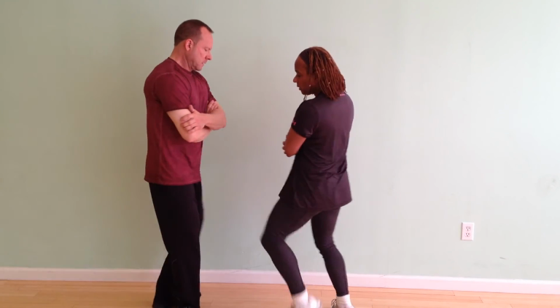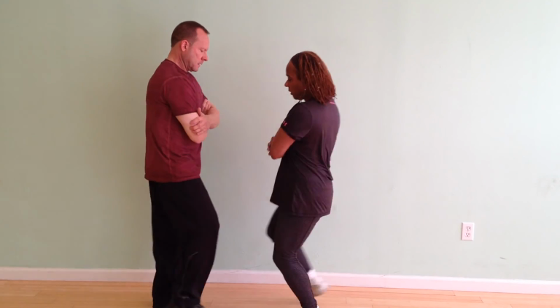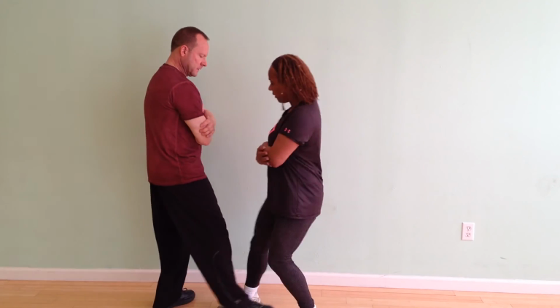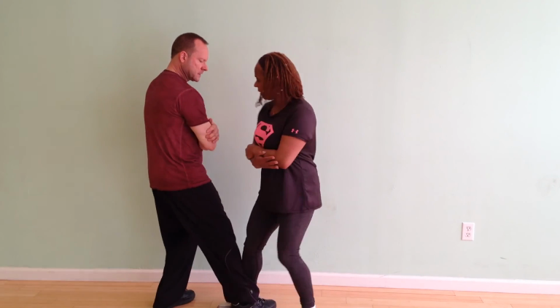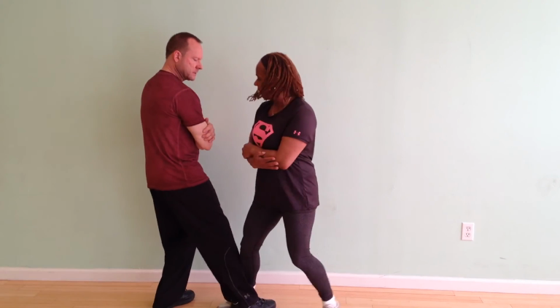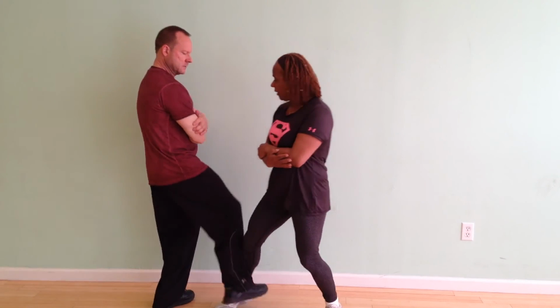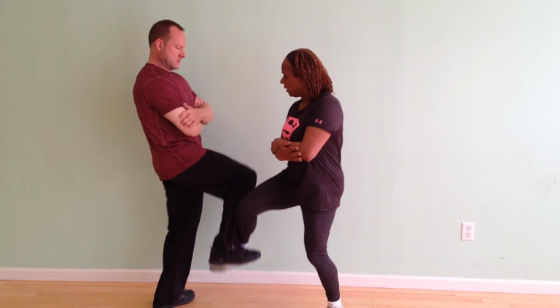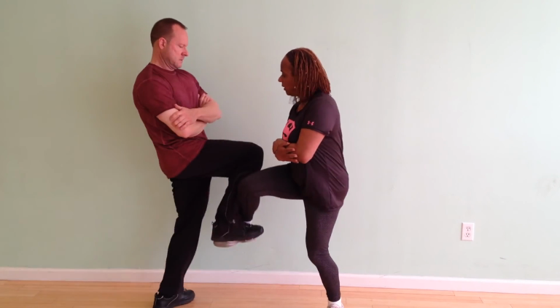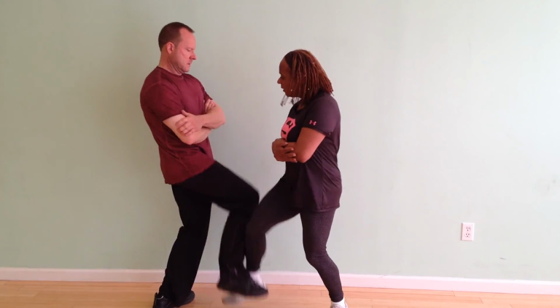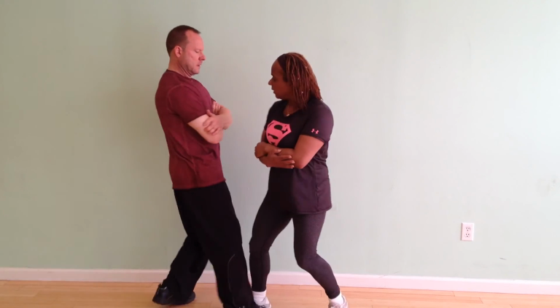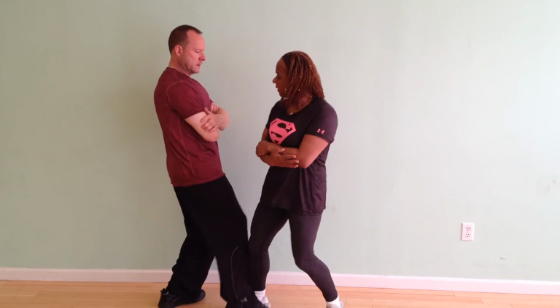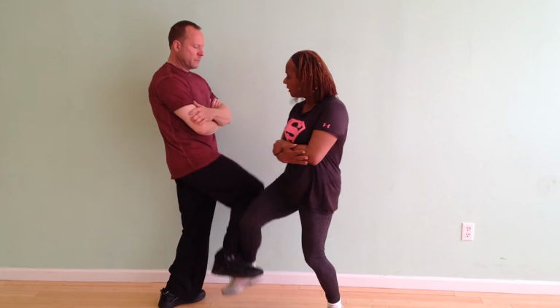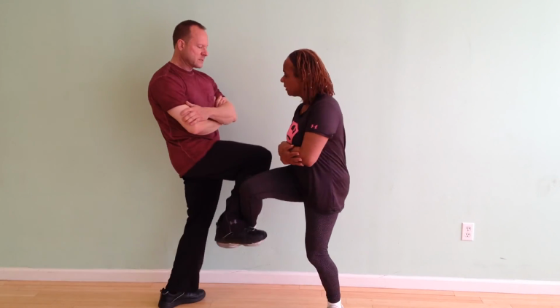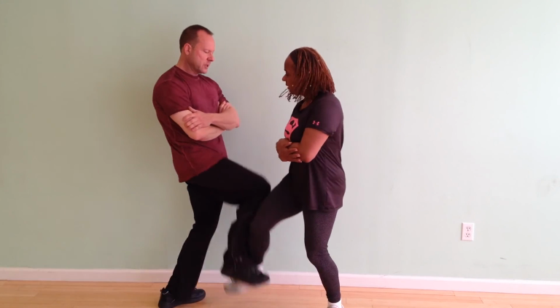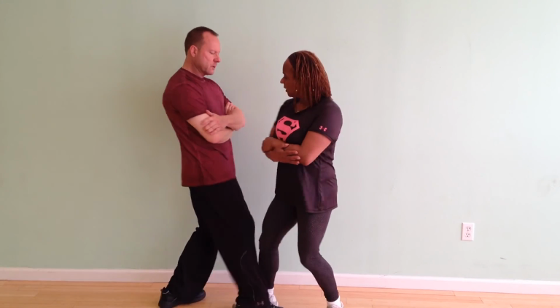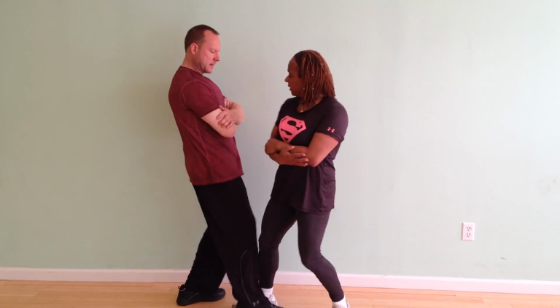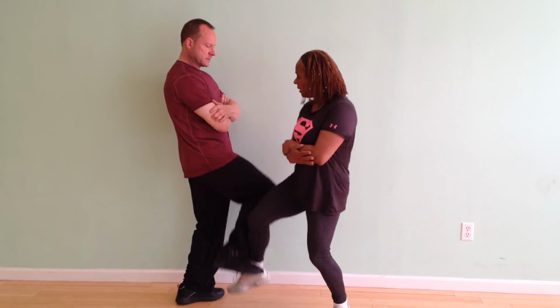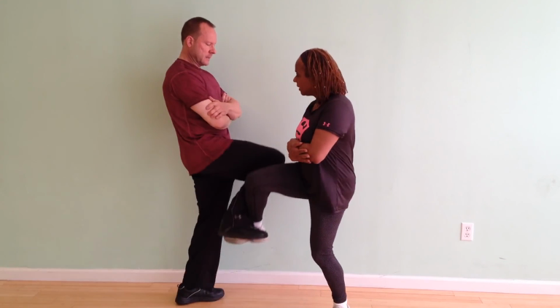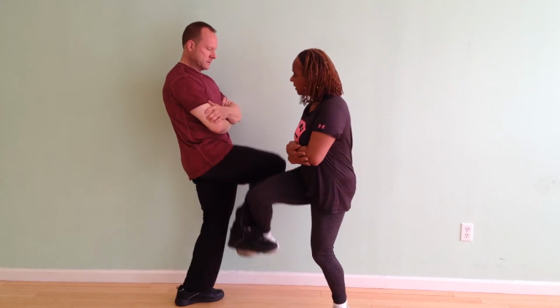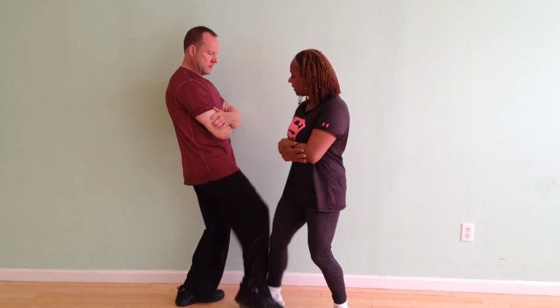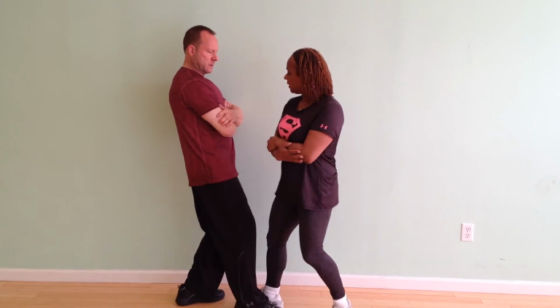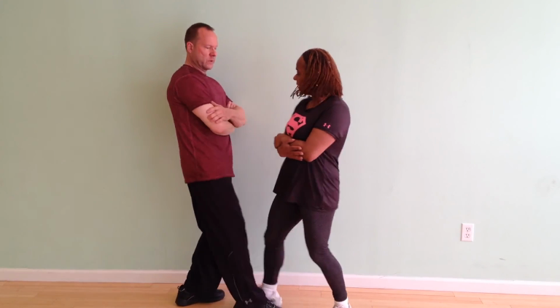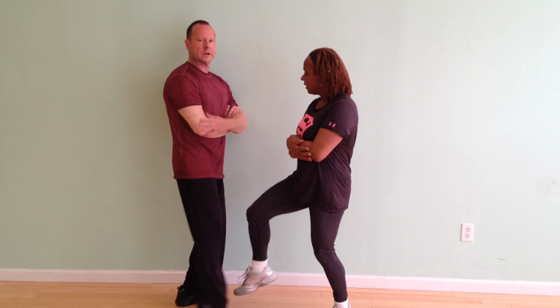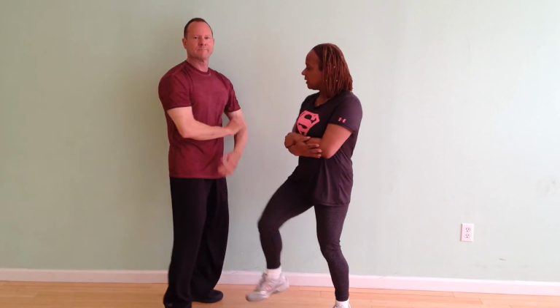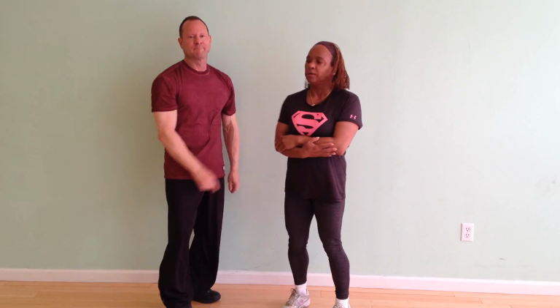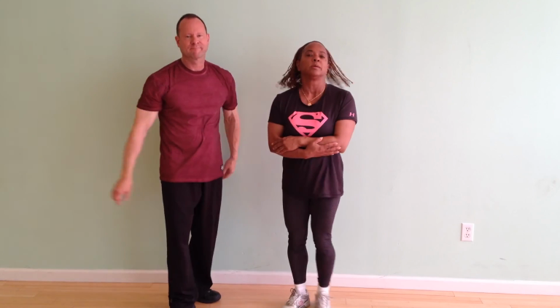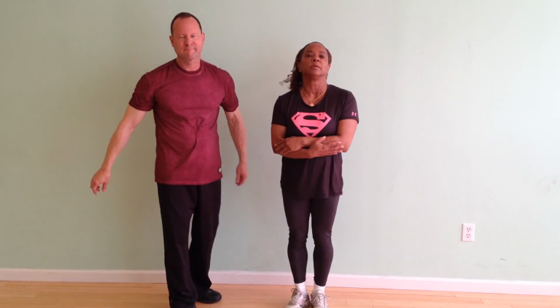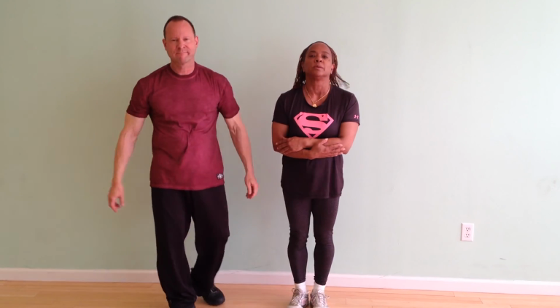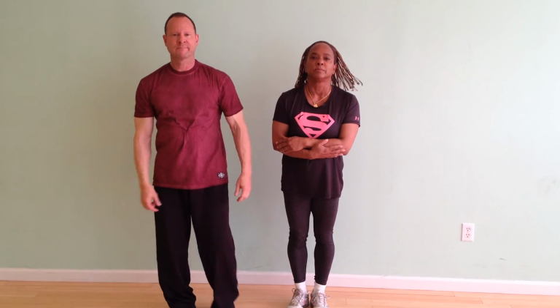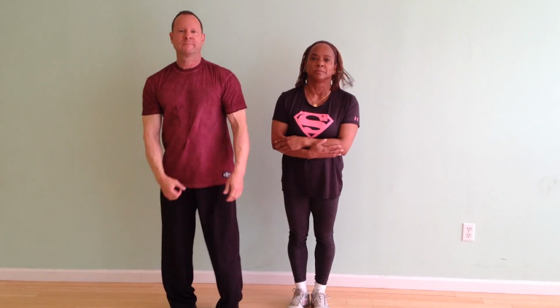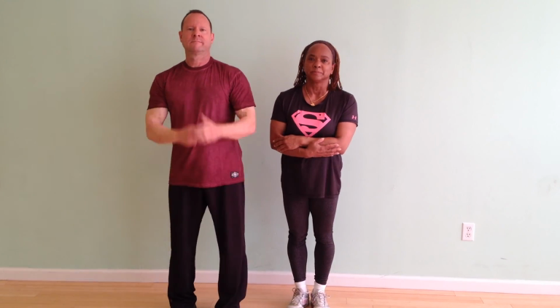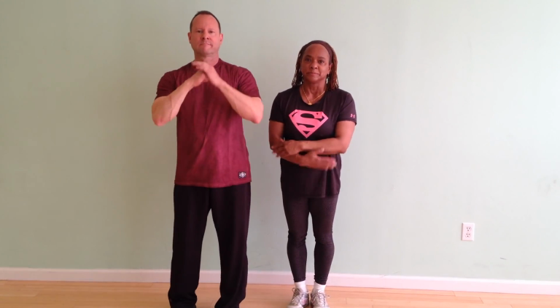And this is a basic Chi Gerk exercise. Let's do it one time. I want you to try to get lower and drop your stance here.